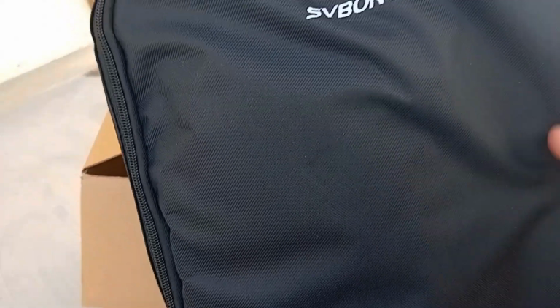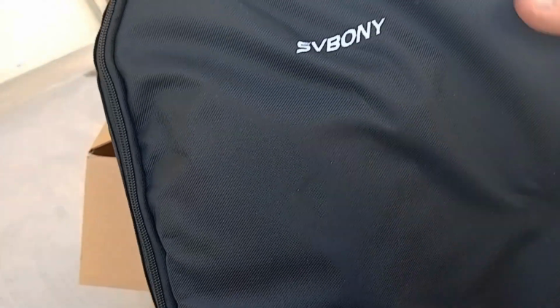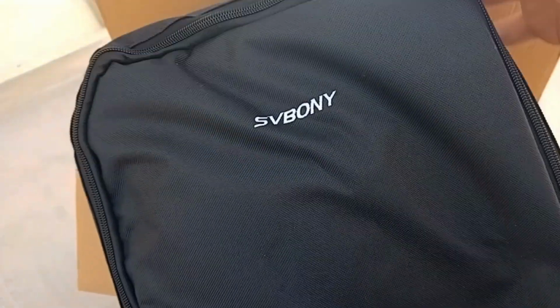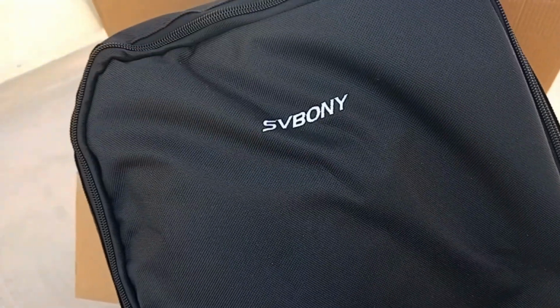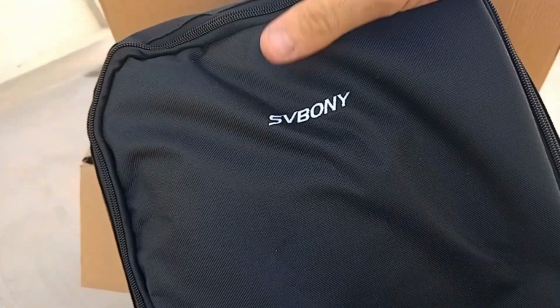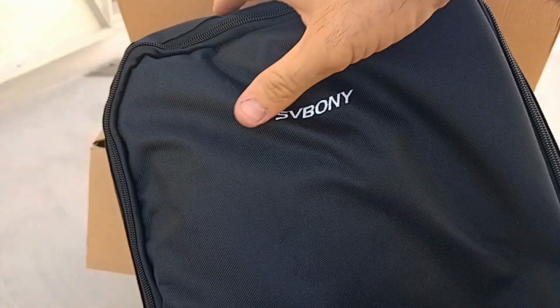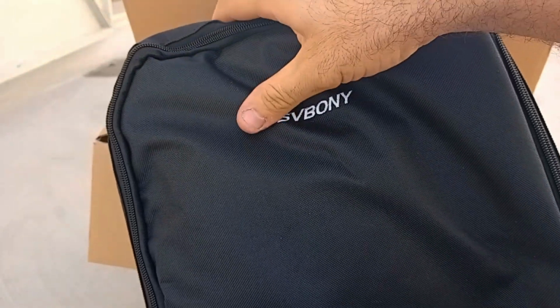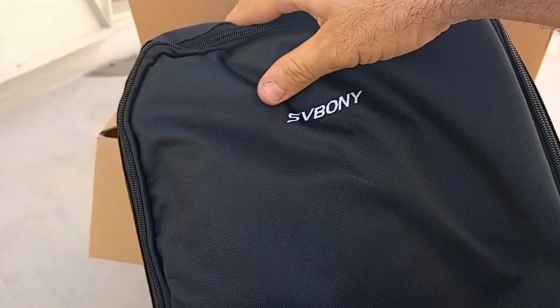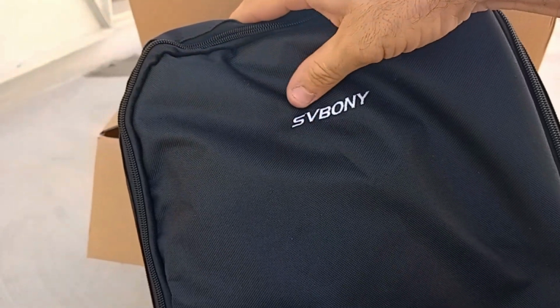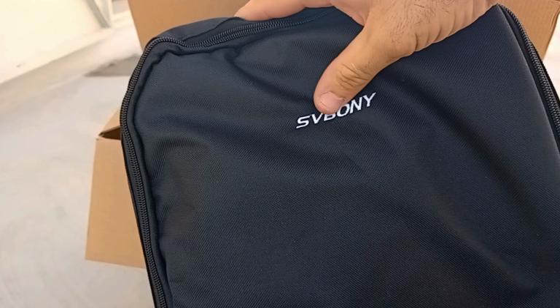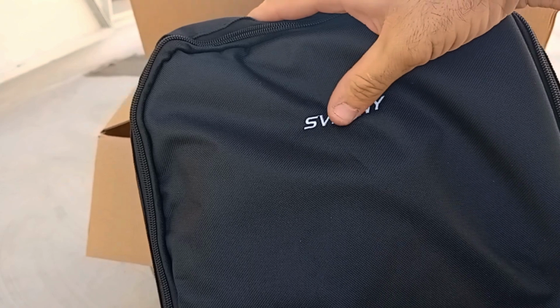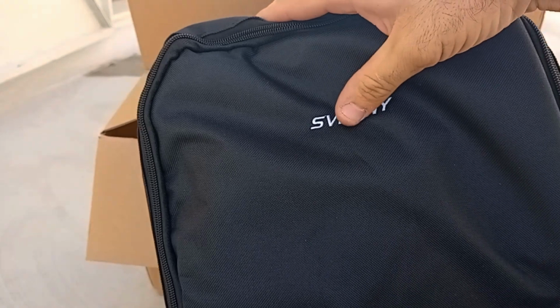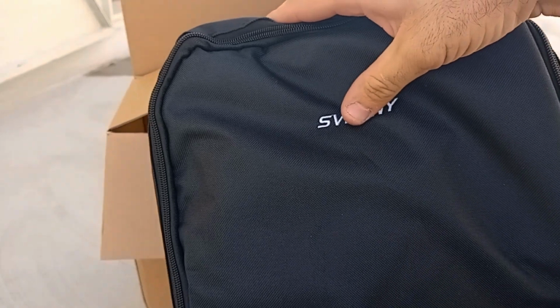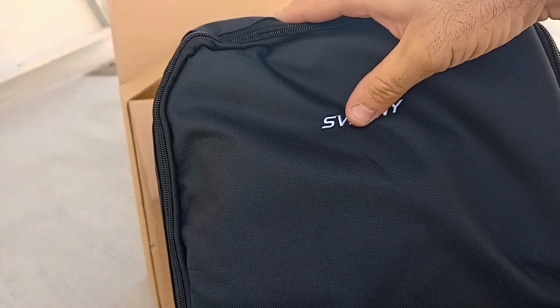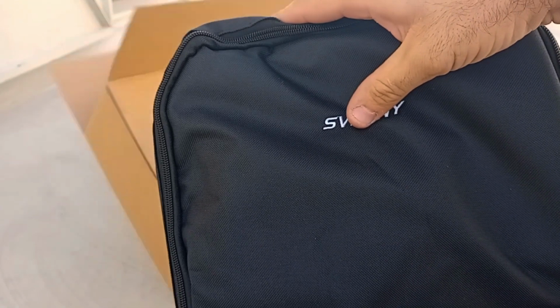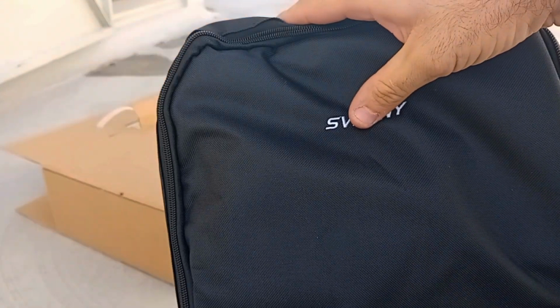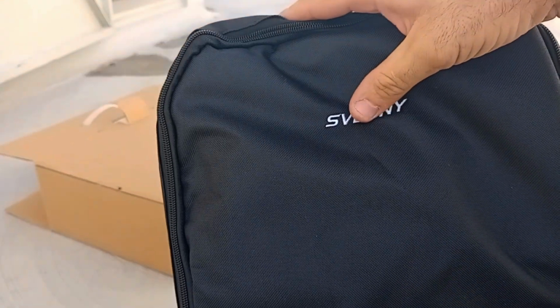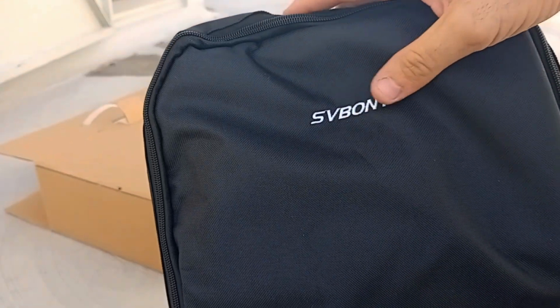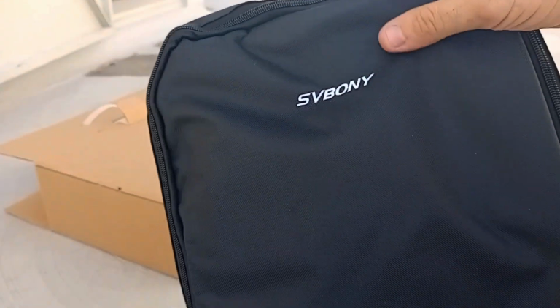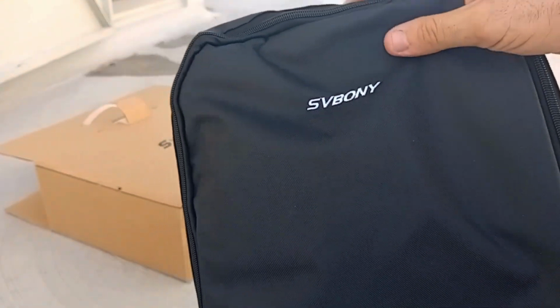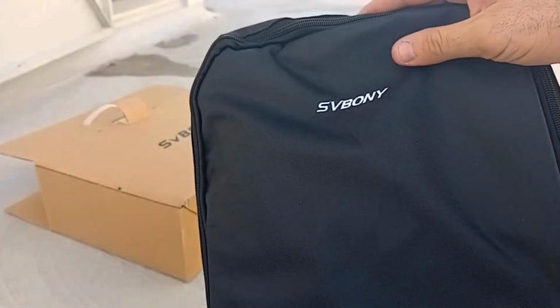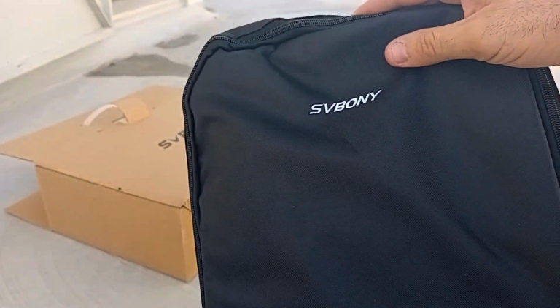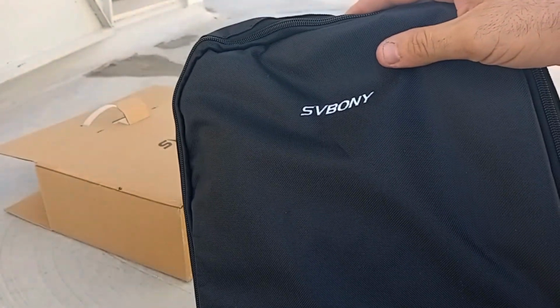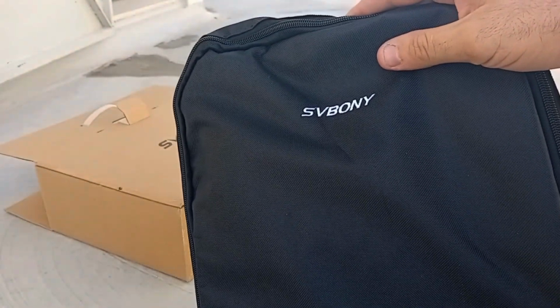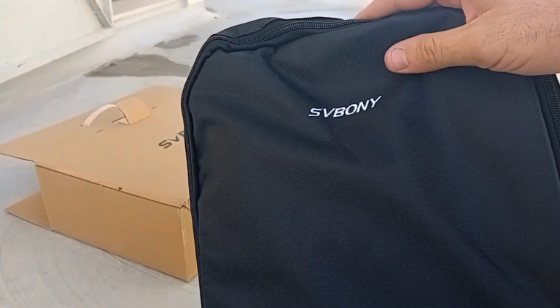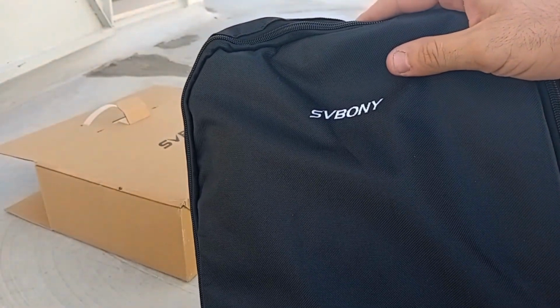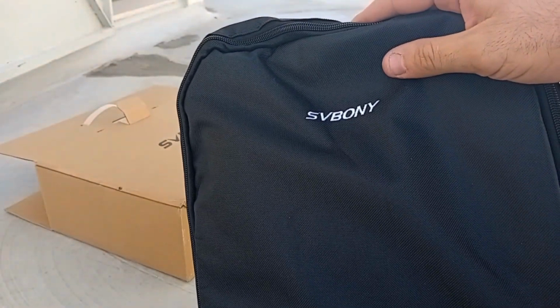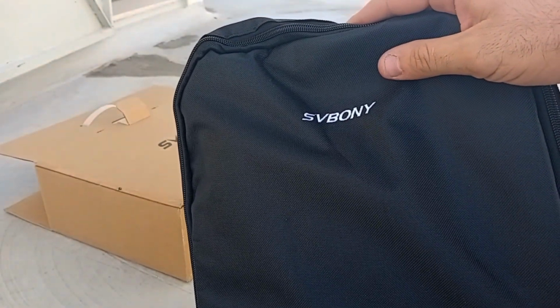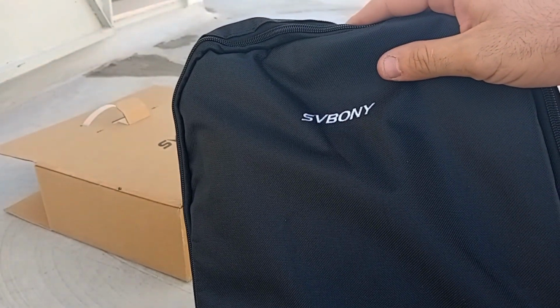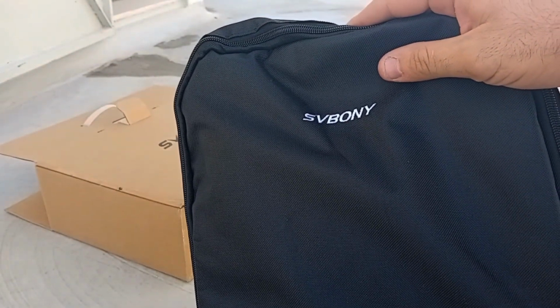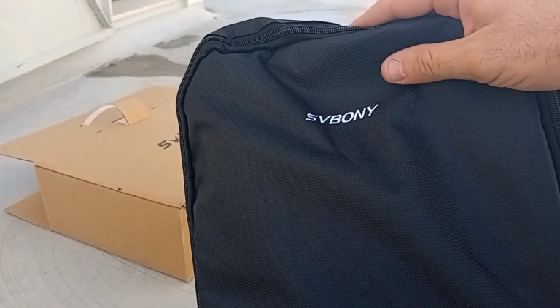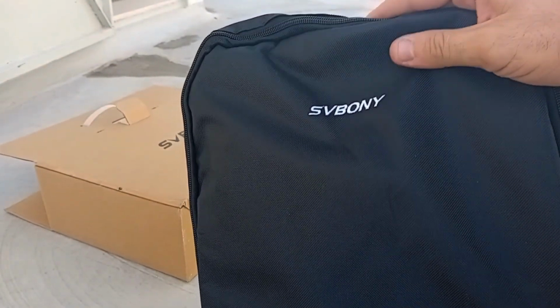I bought this because it was on sale on Aliexpress. I bought it for only €4.50, believe it or not.